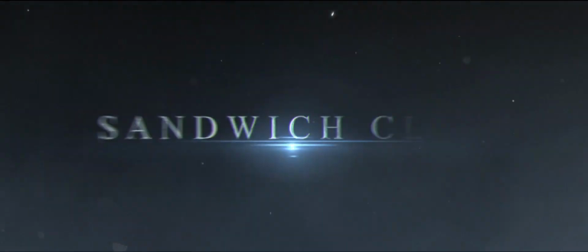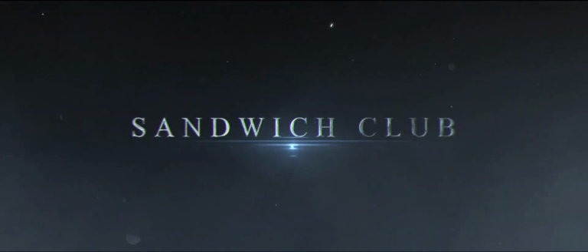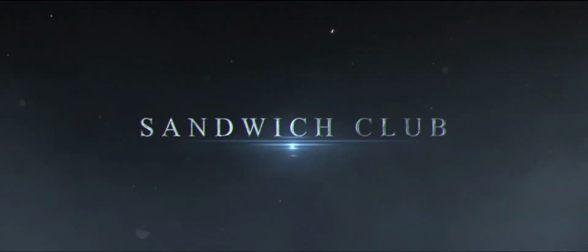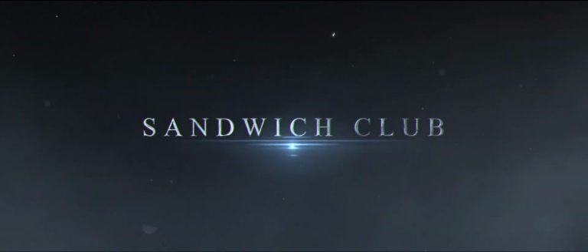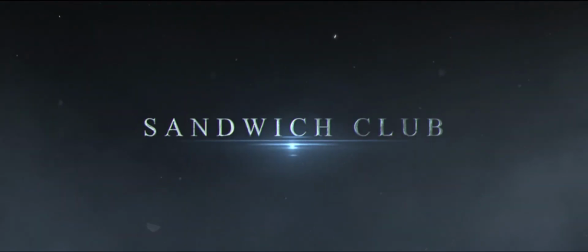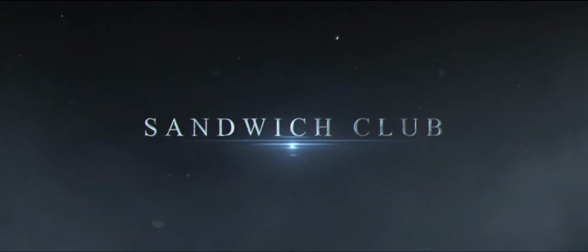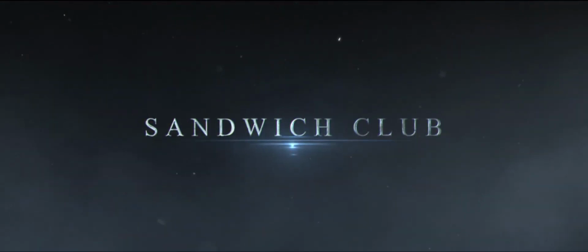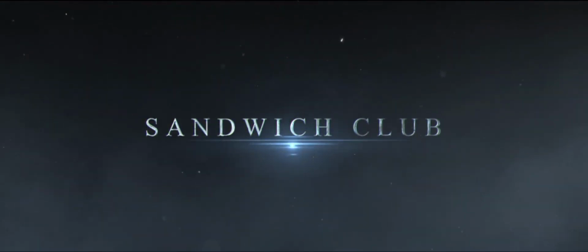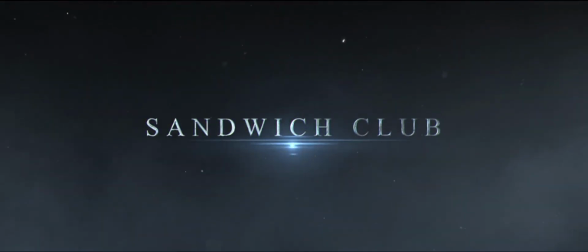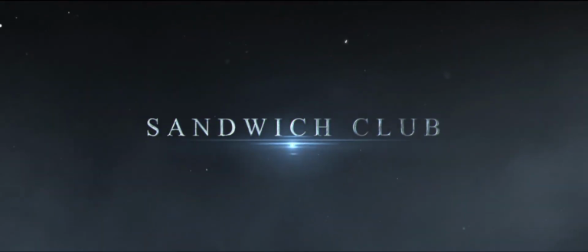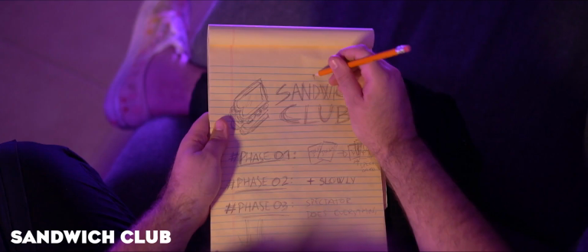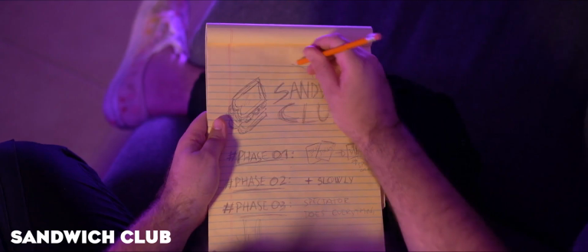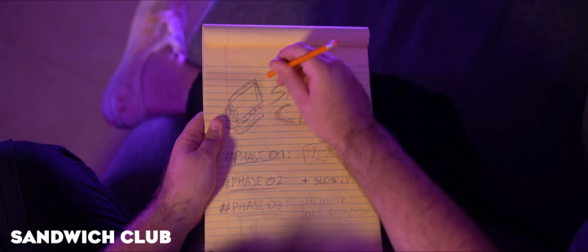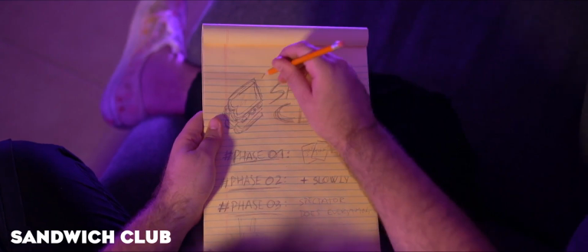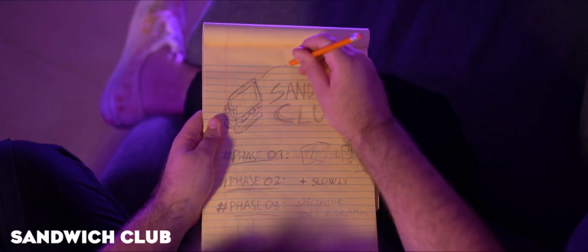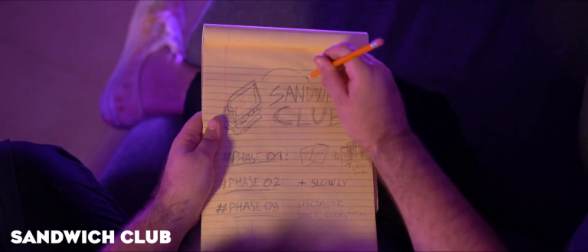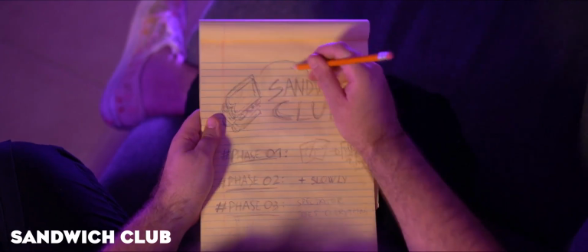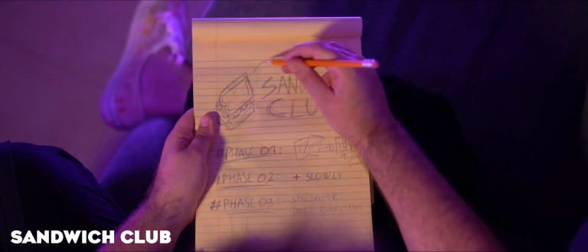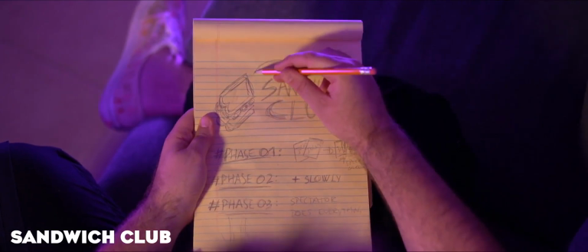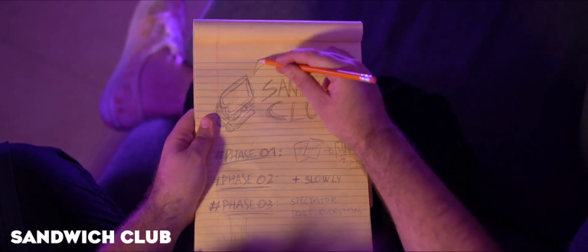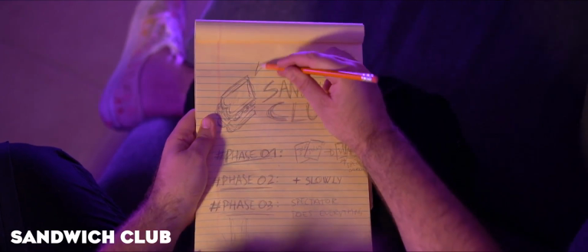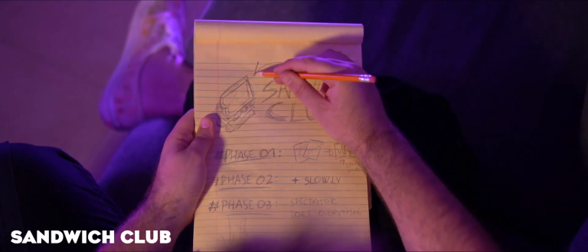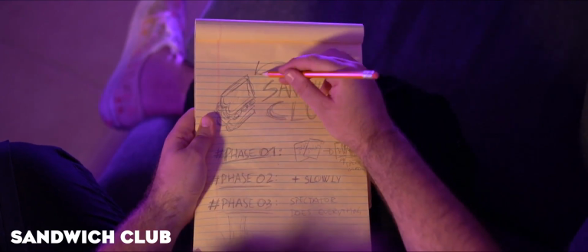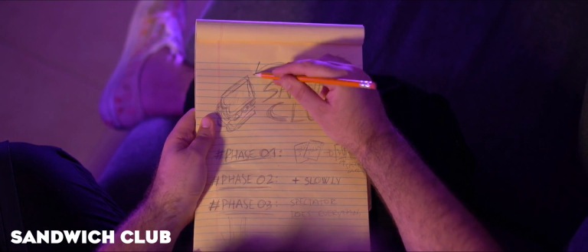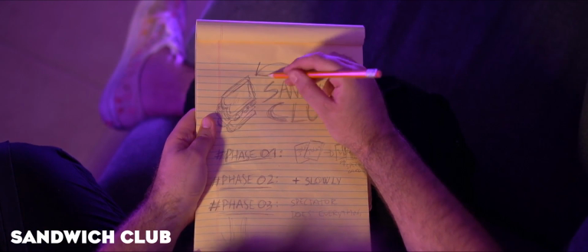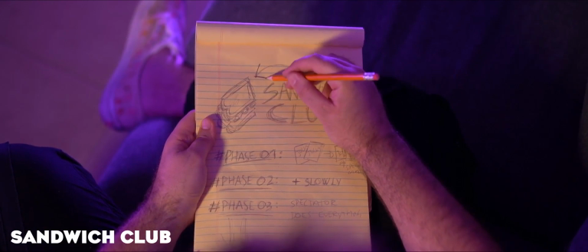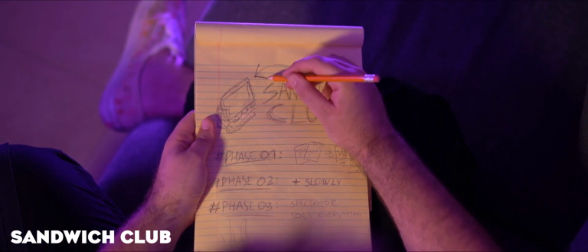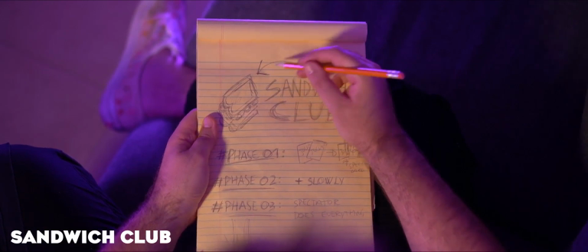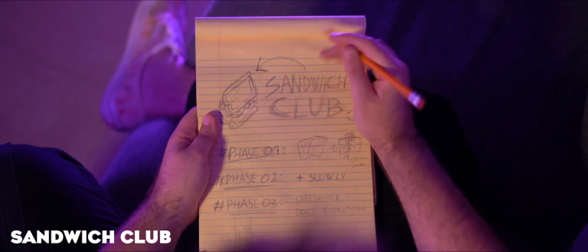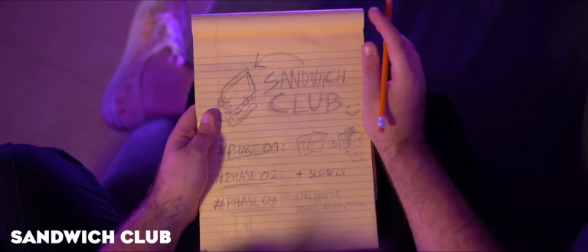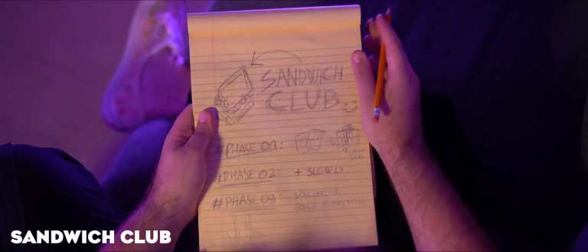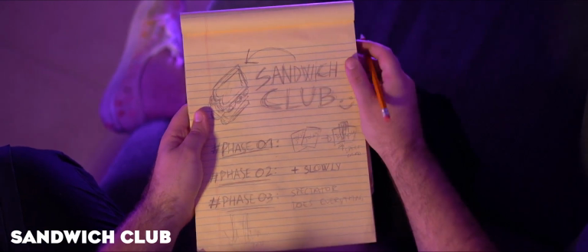Sandwich Club — the impromptu sandwich routine that I have been doing for almost a decade.